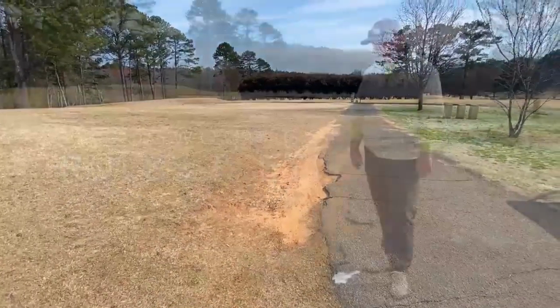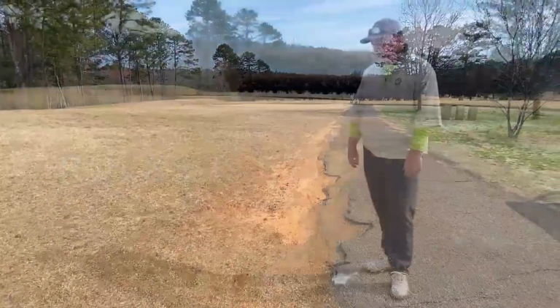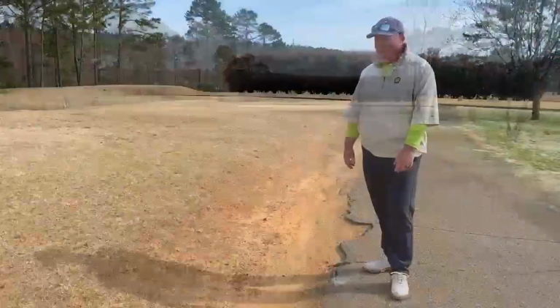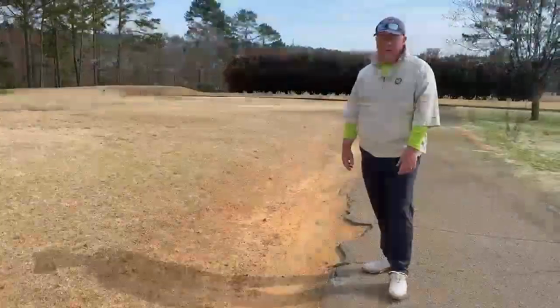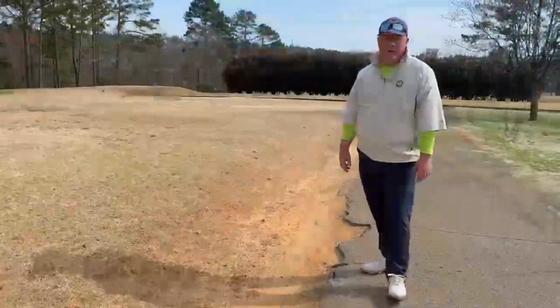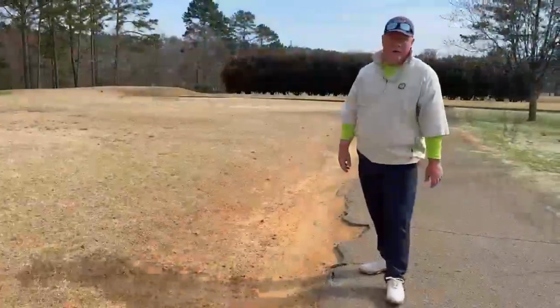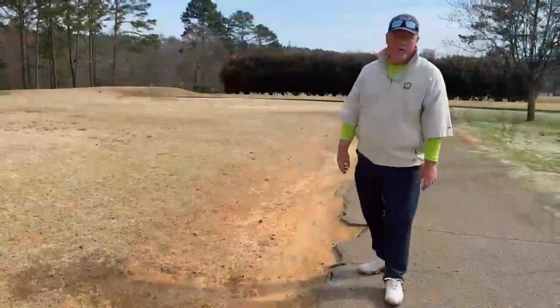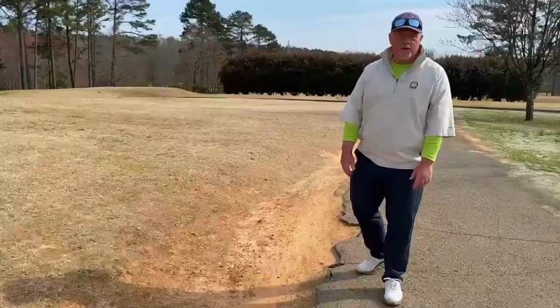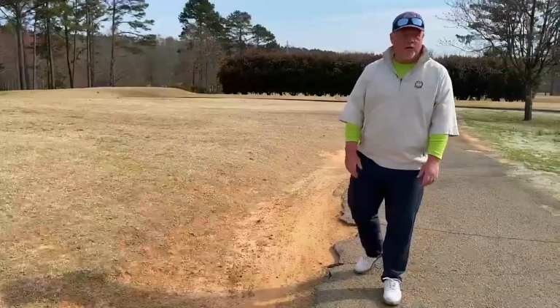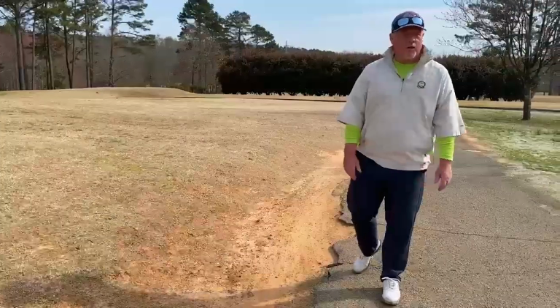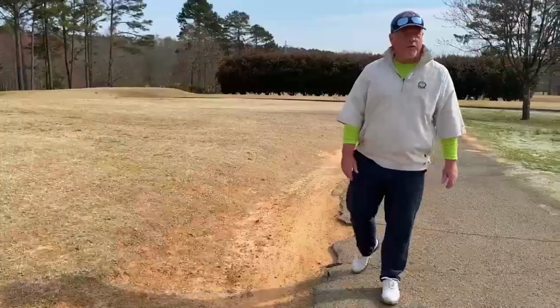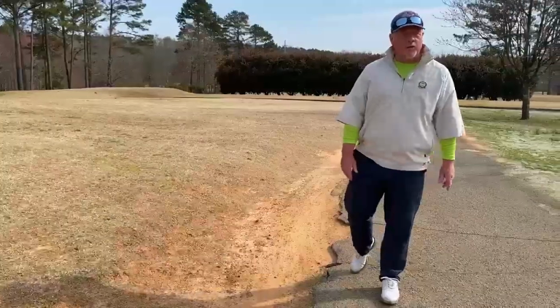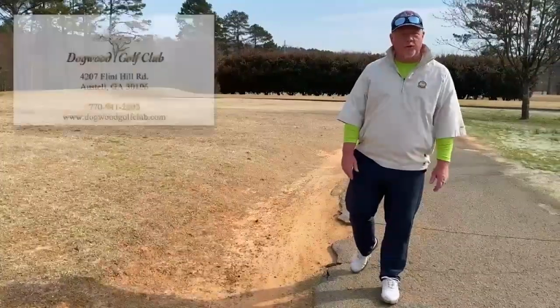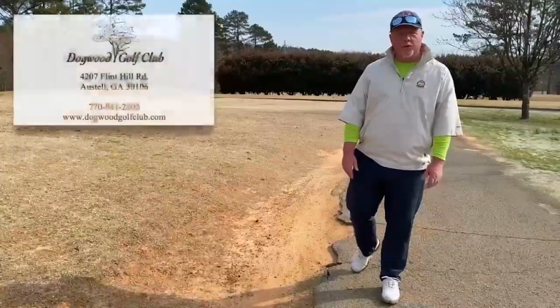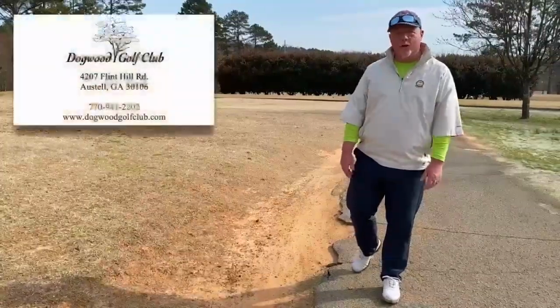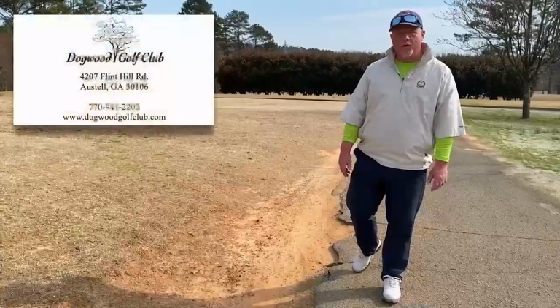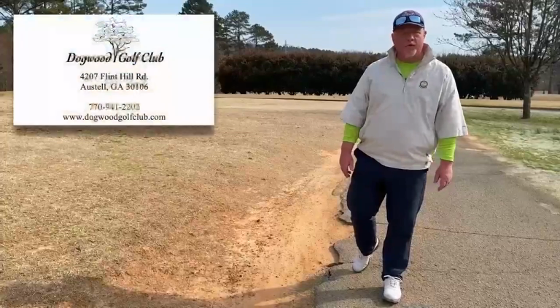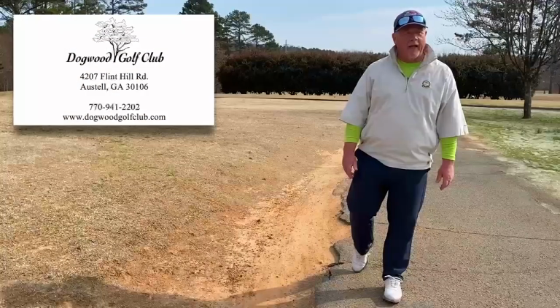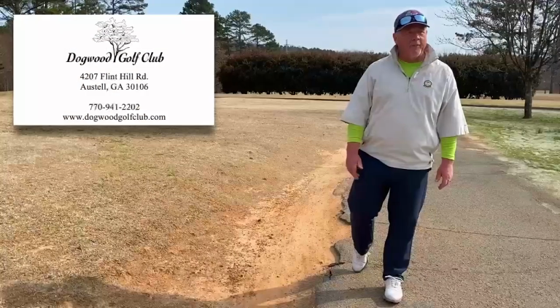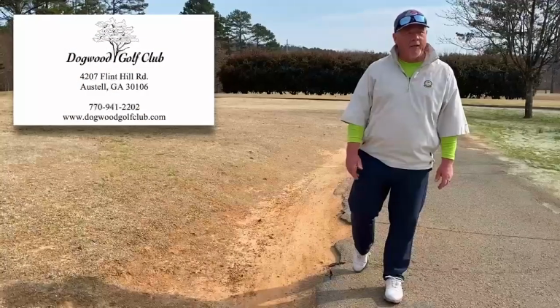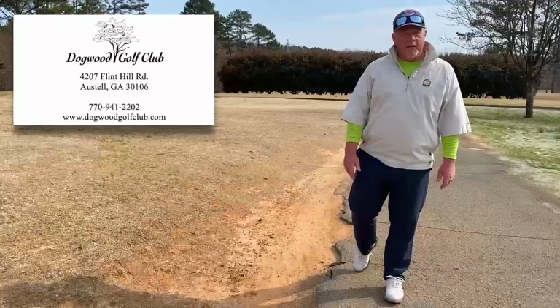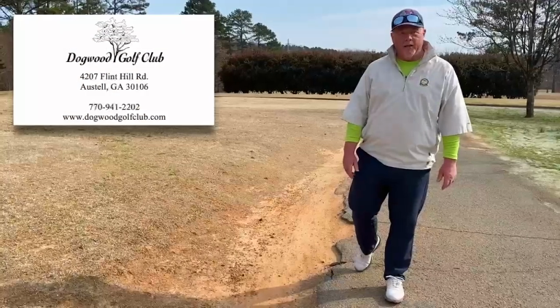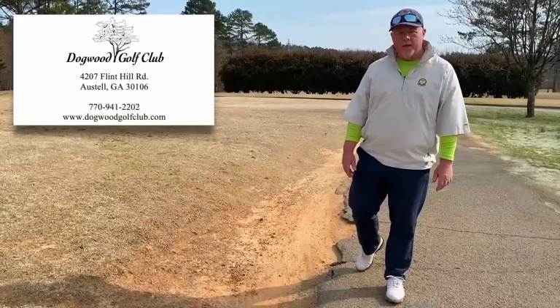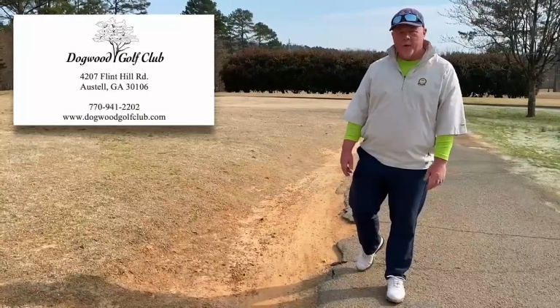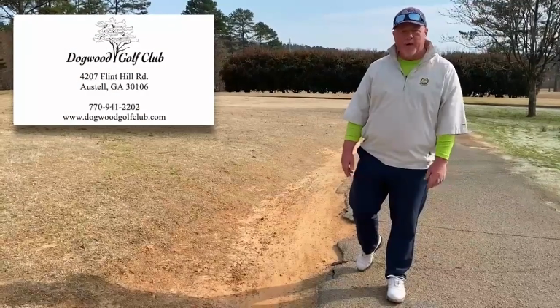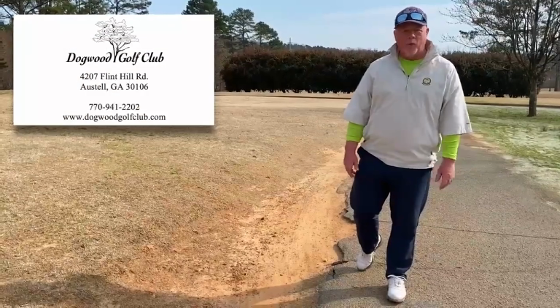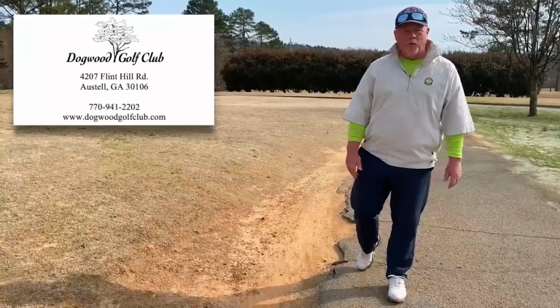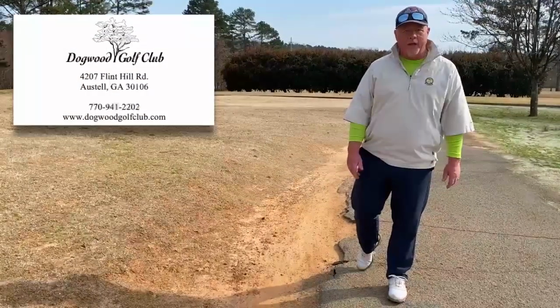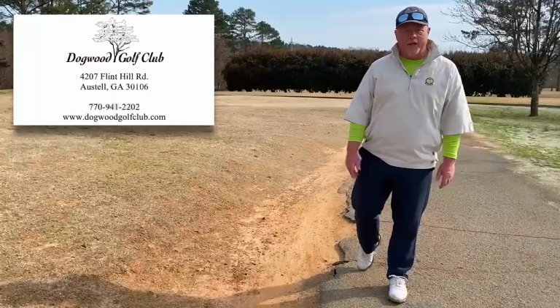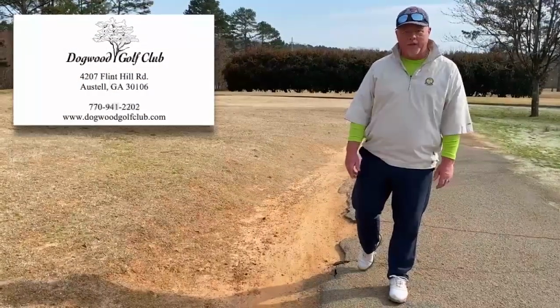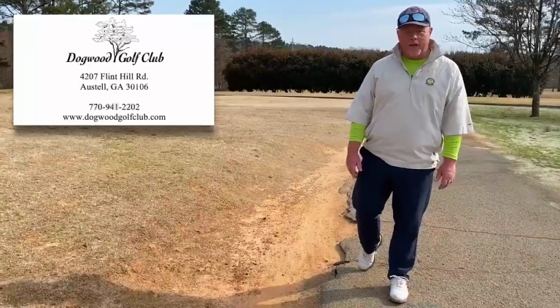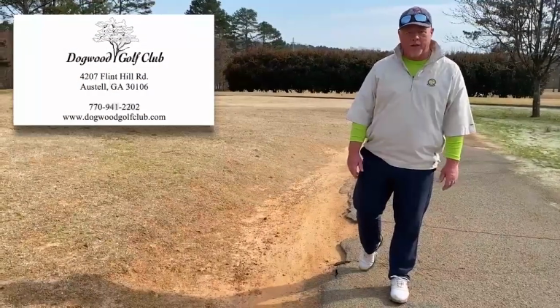Hi, I'm J.I. Ross, PGA Director of Instruction here at Dogwood Golf Academy, continuing with our rules and etiquette section.